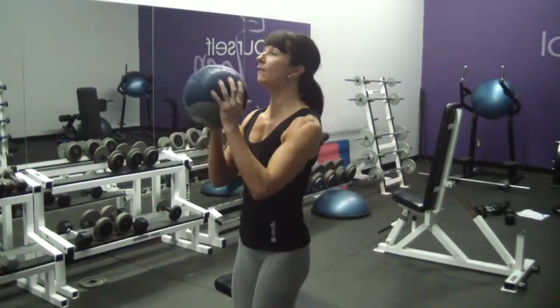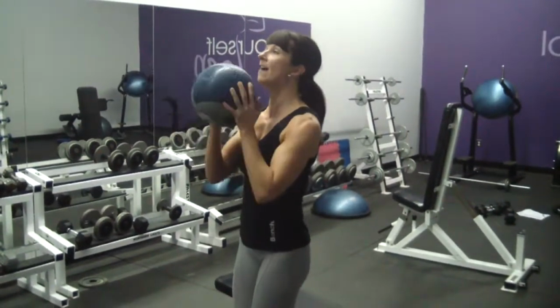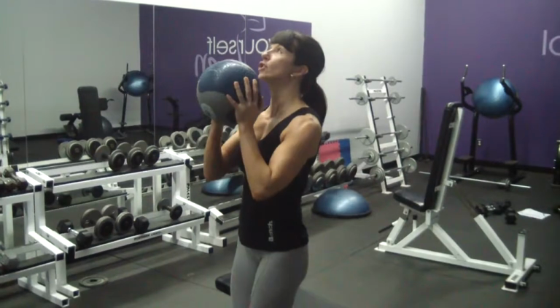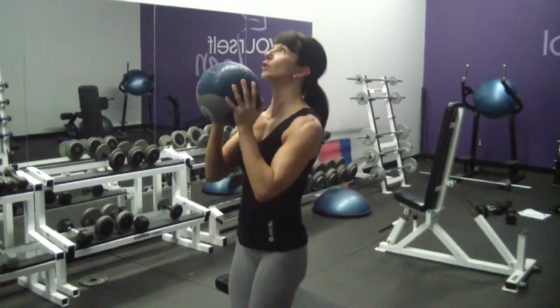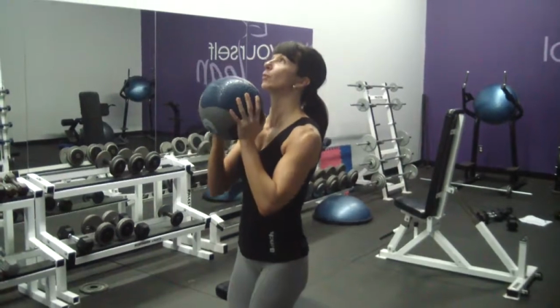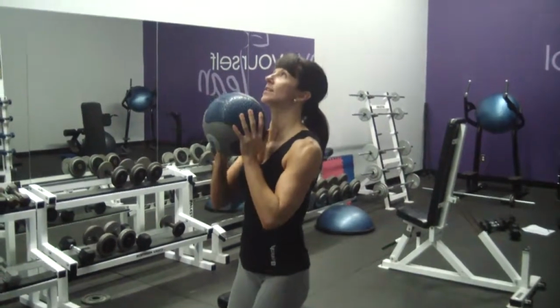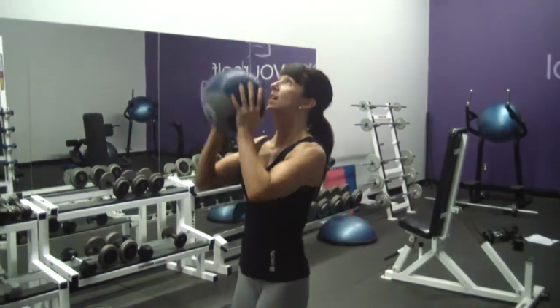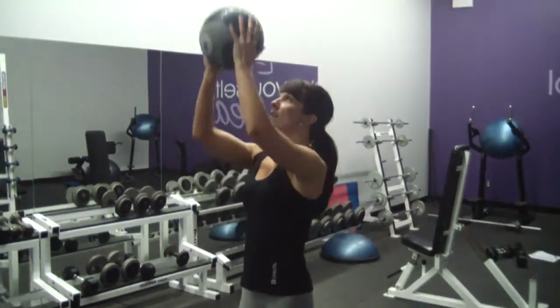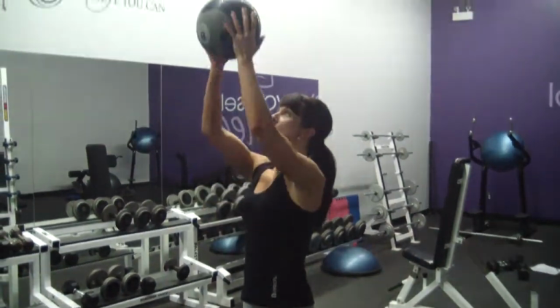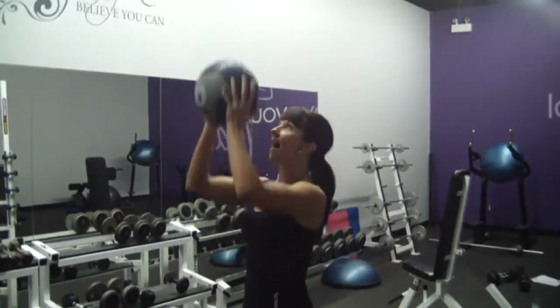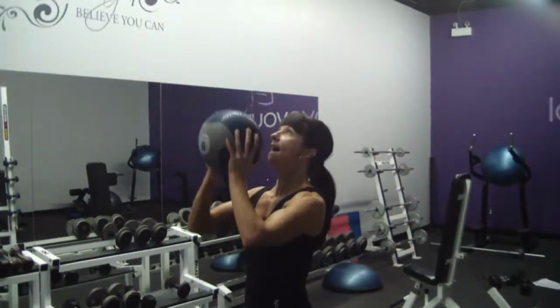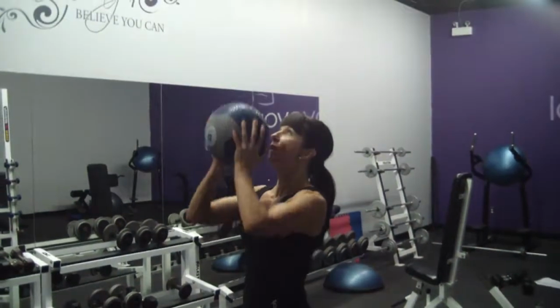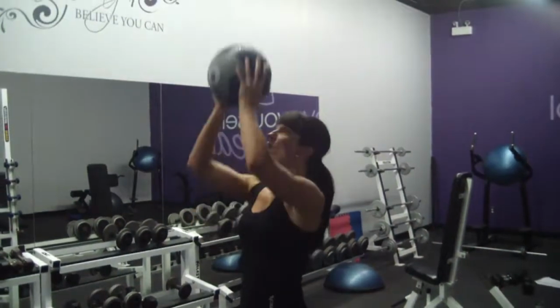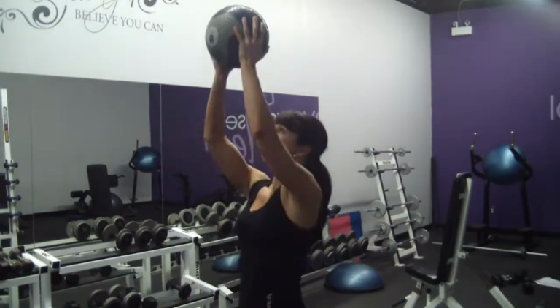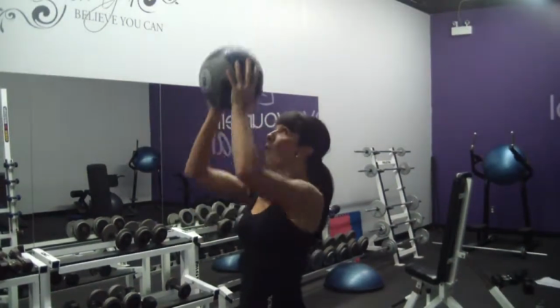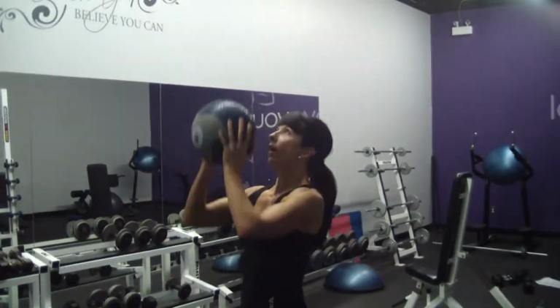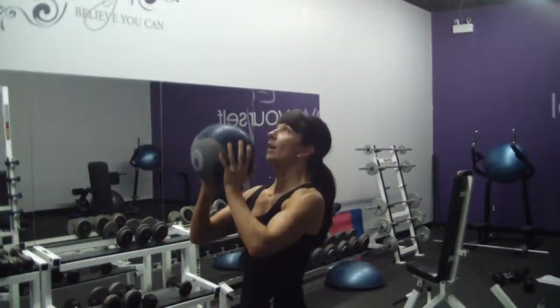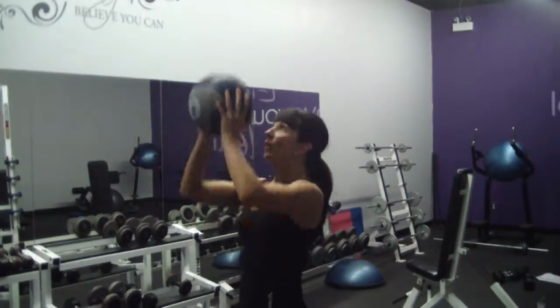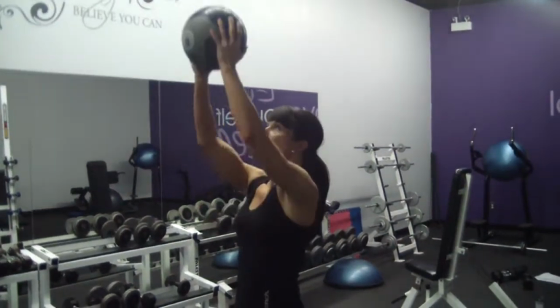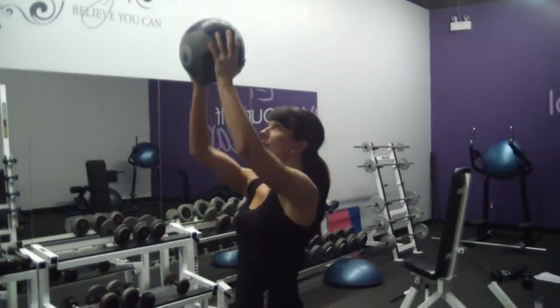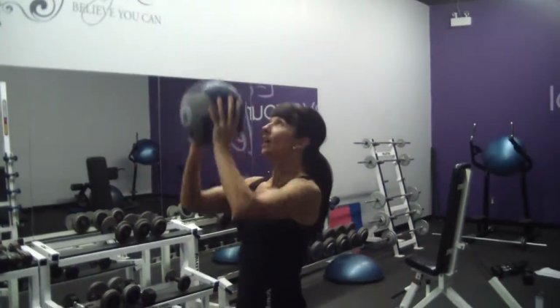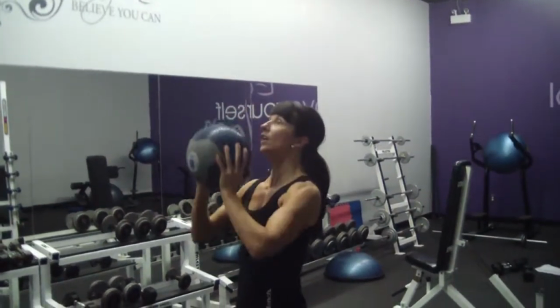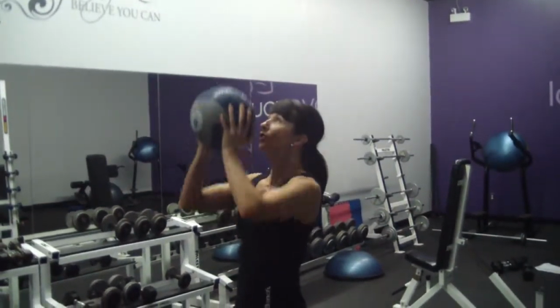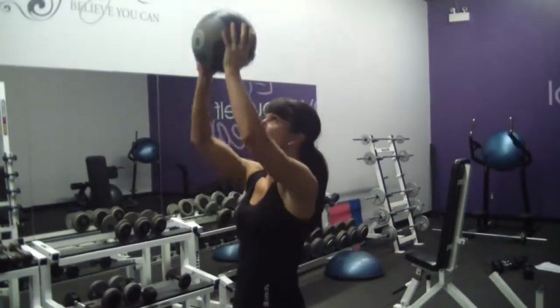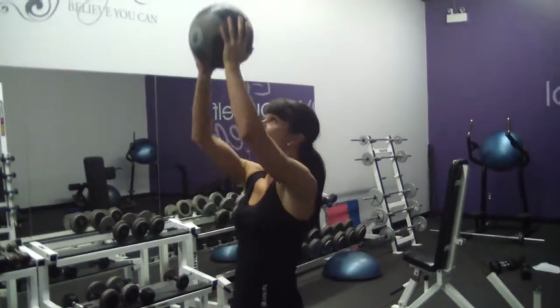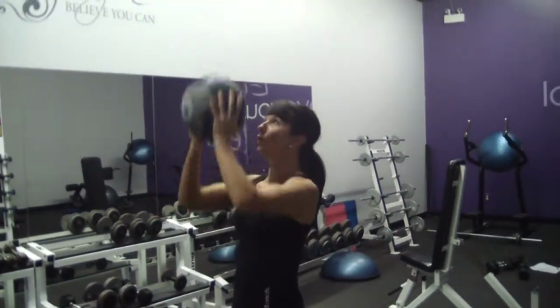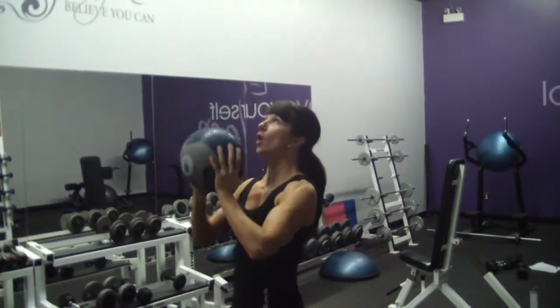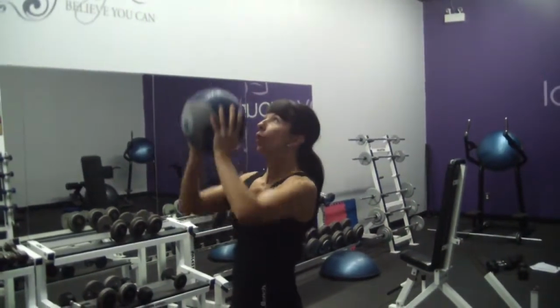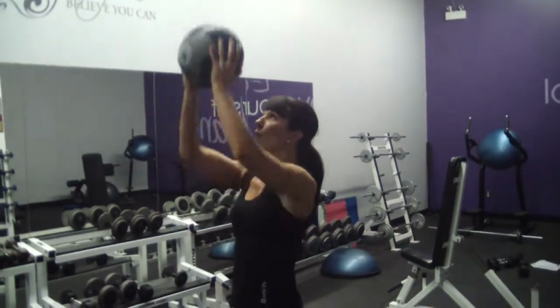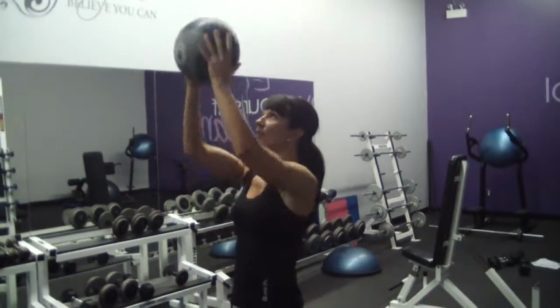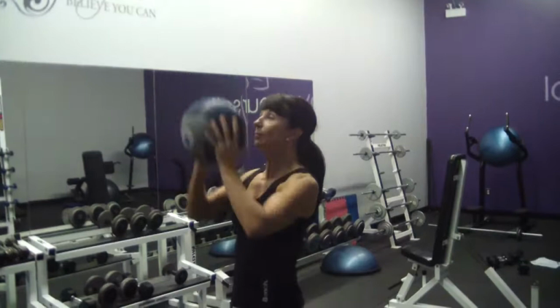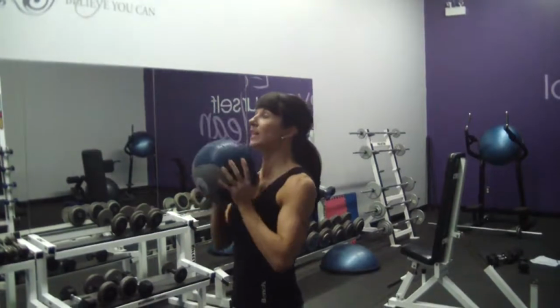Then 5 shoulder presses. You count down from 5 to 1 for each, then repeat.